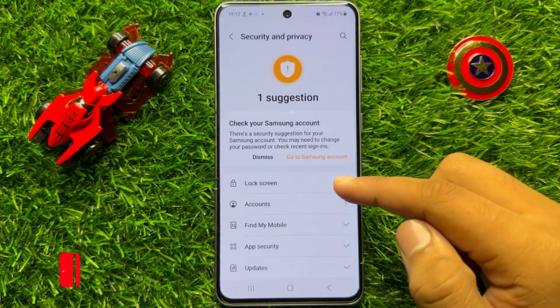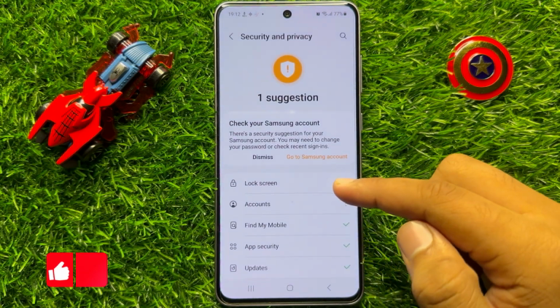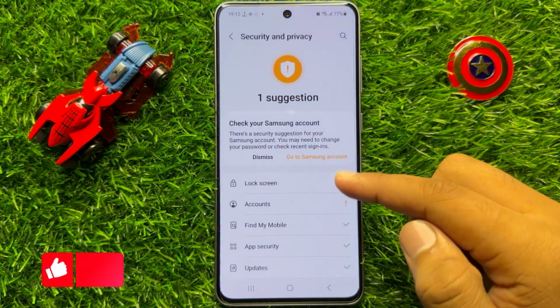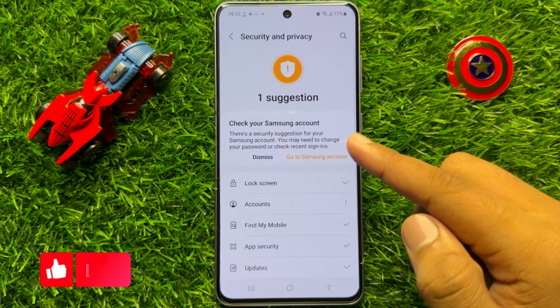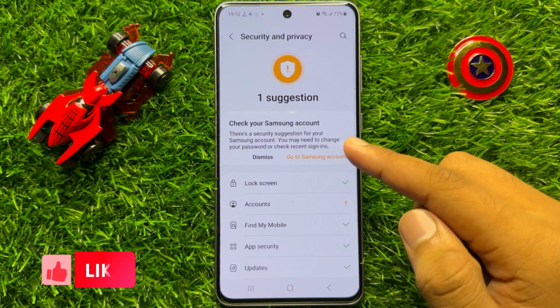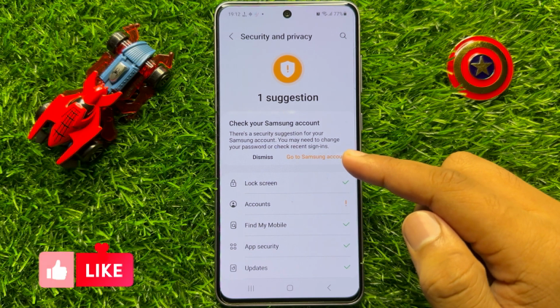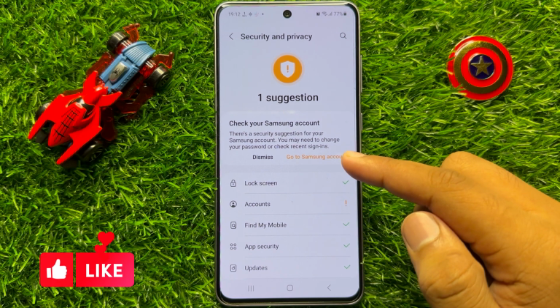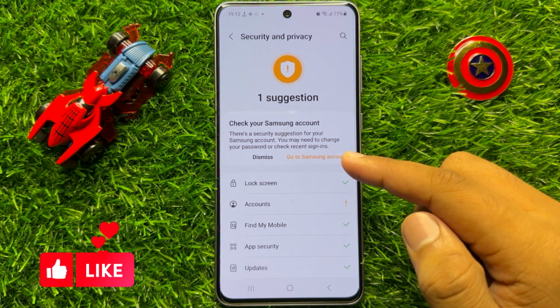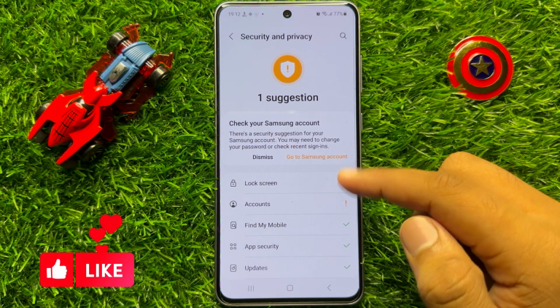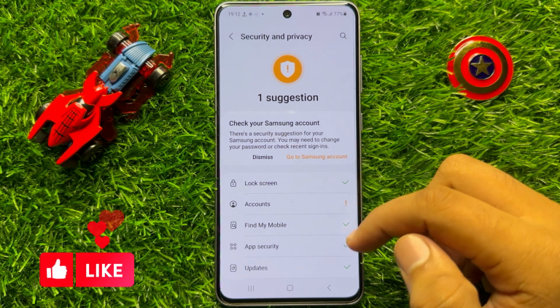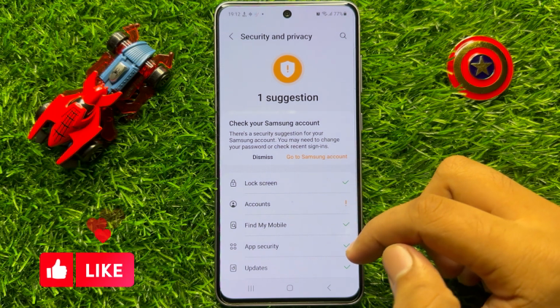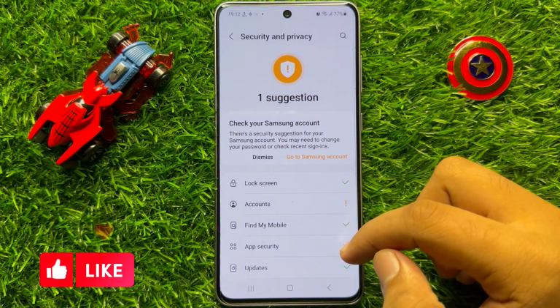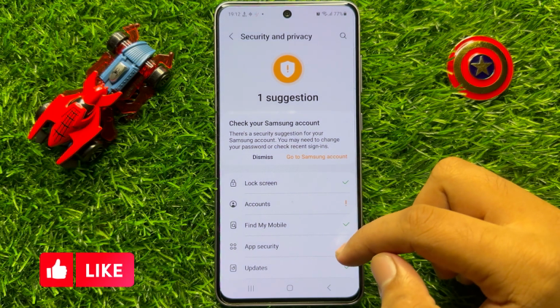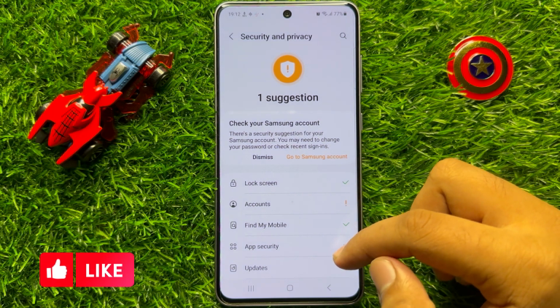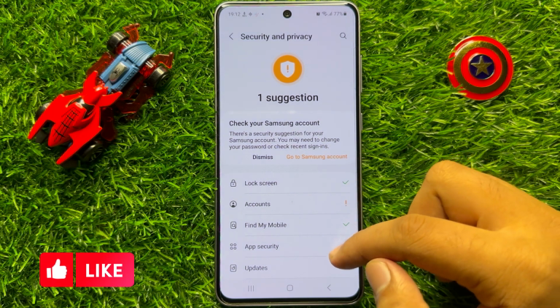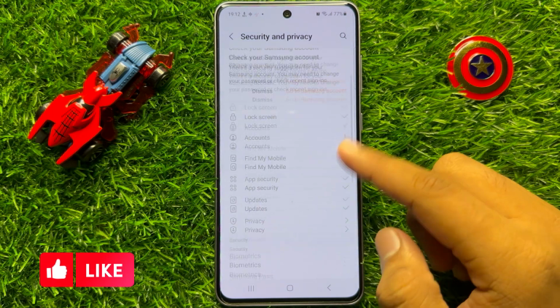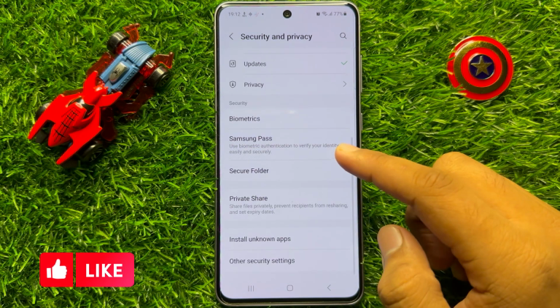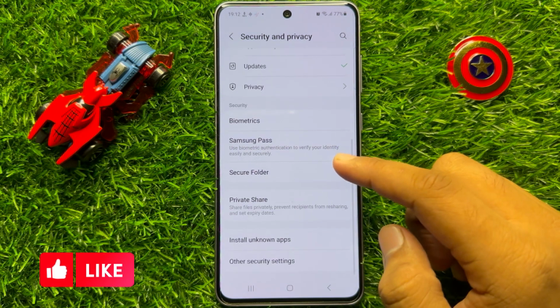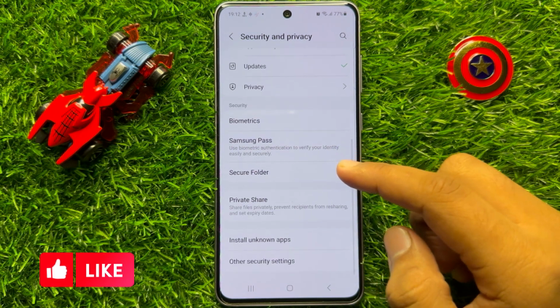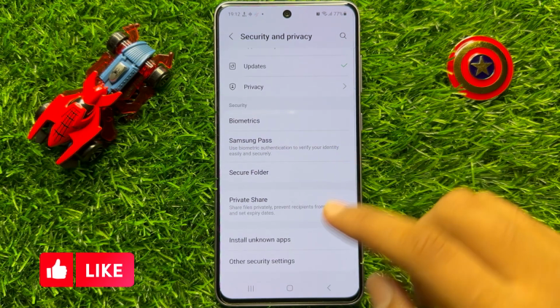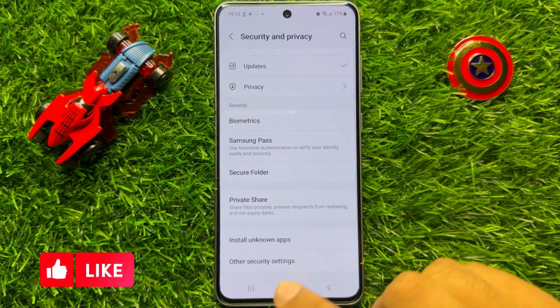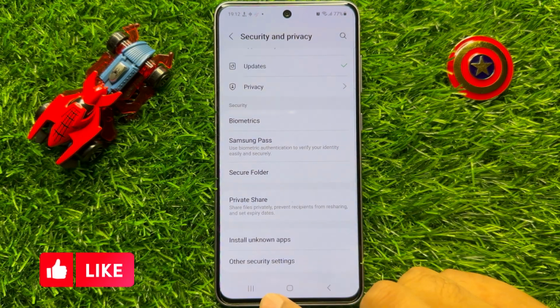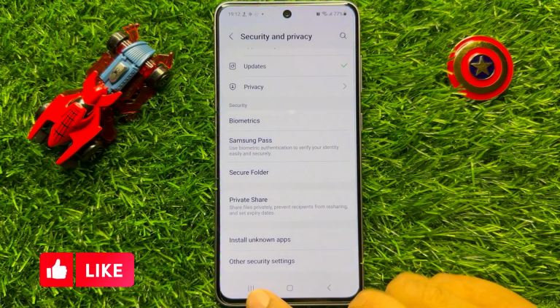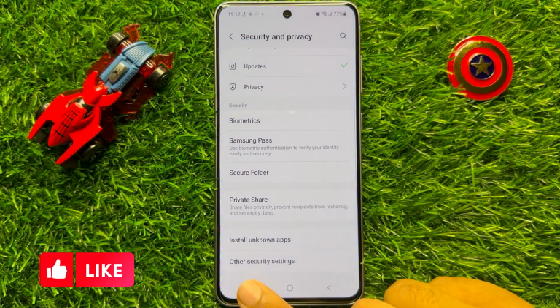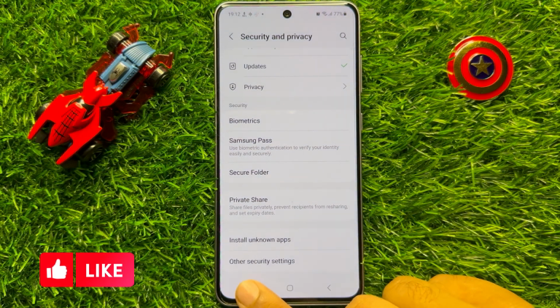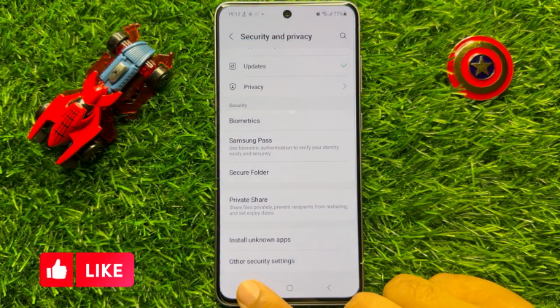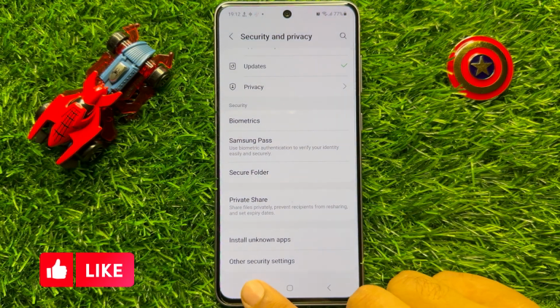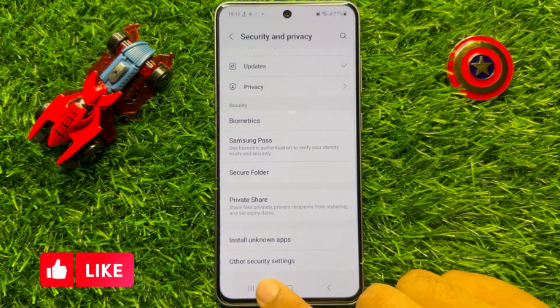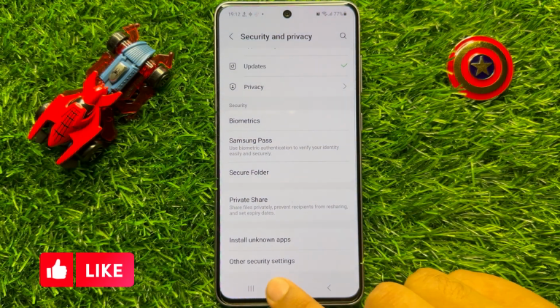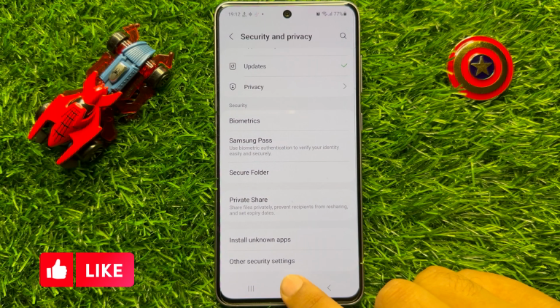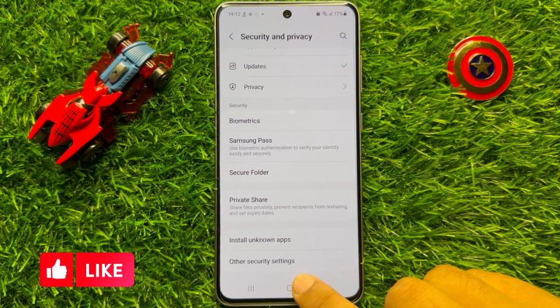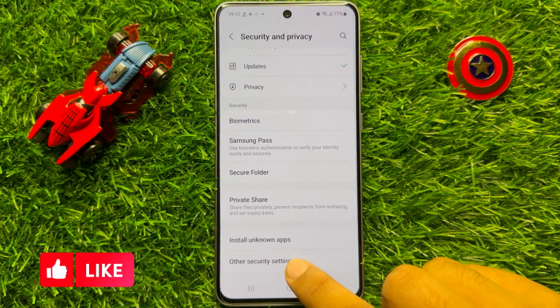Now in Security and Privacy, scroll down to the end and click on Other Security Settings.